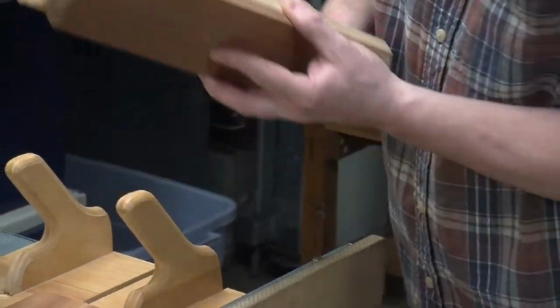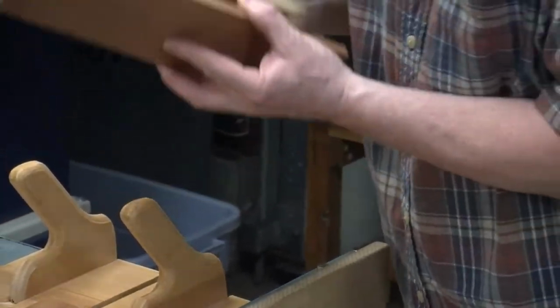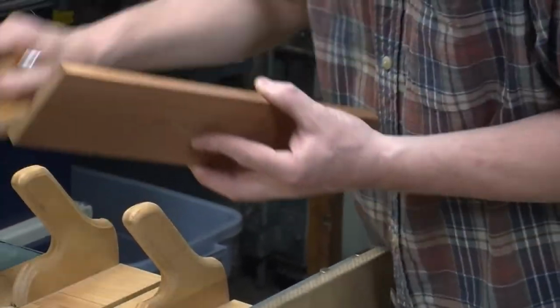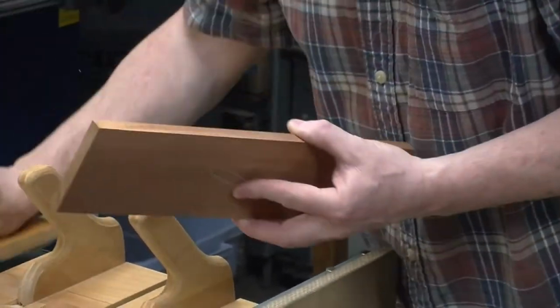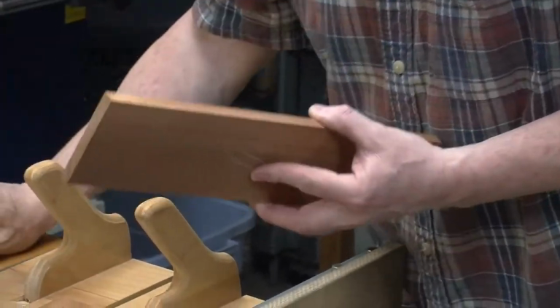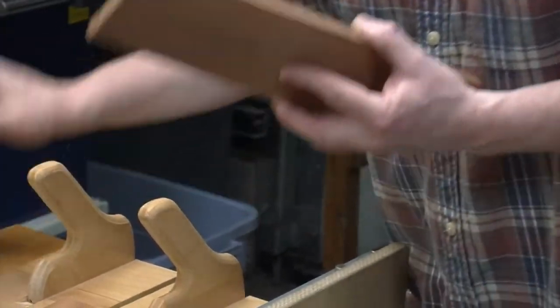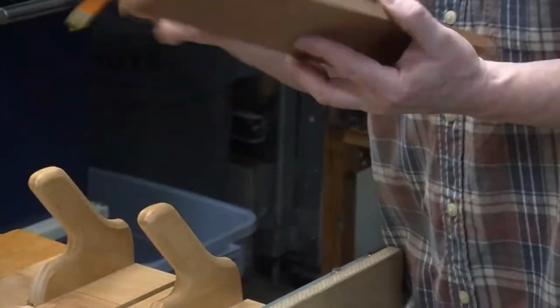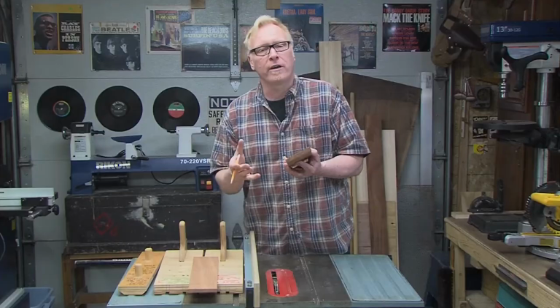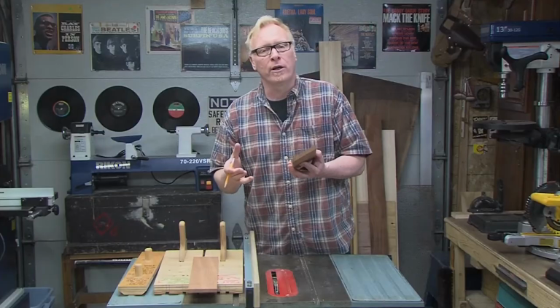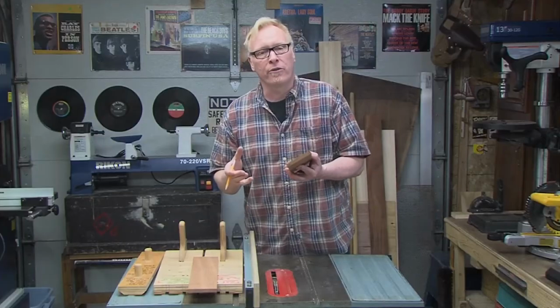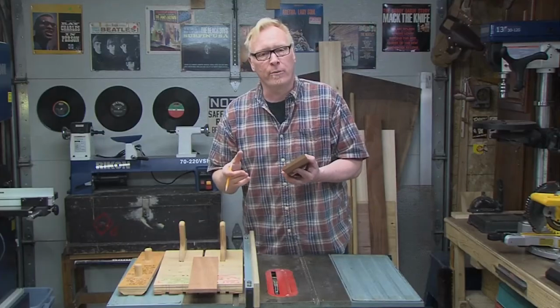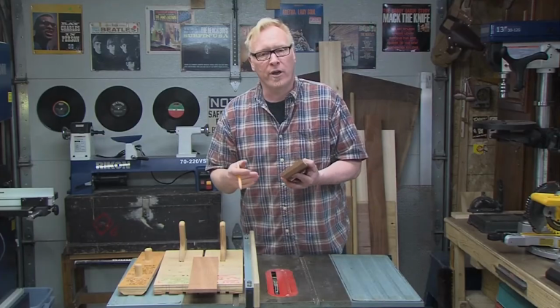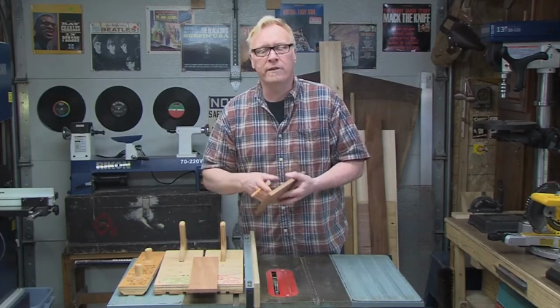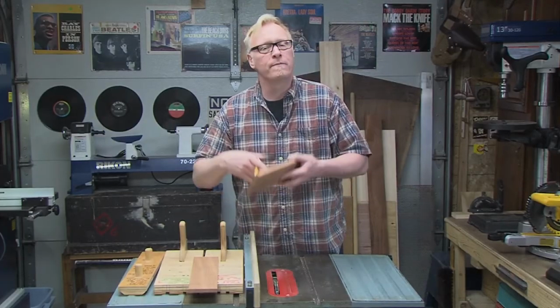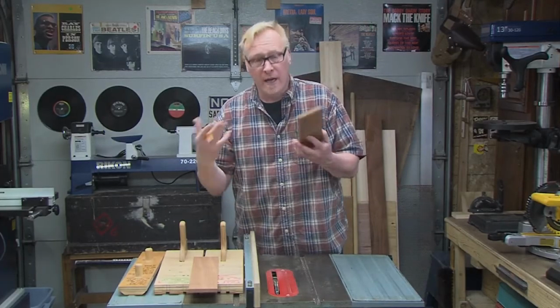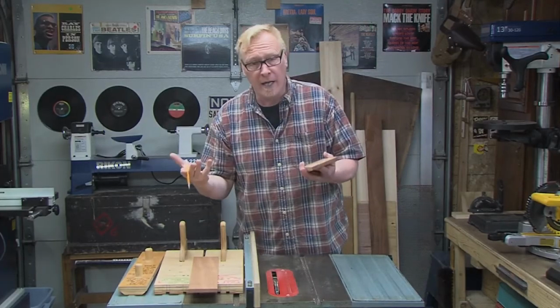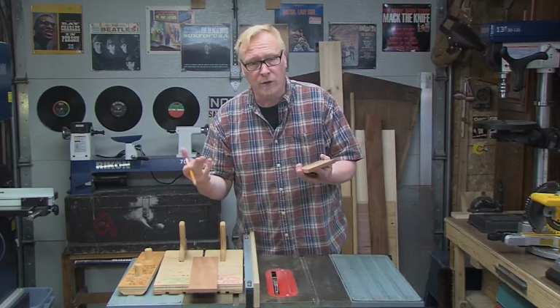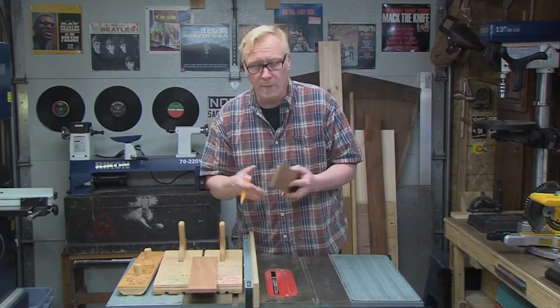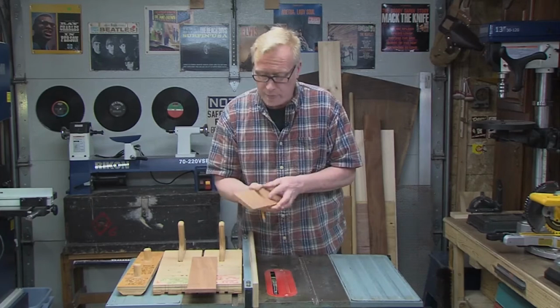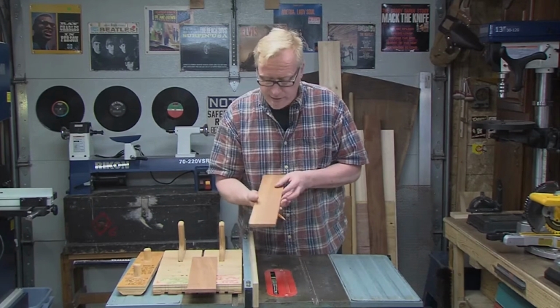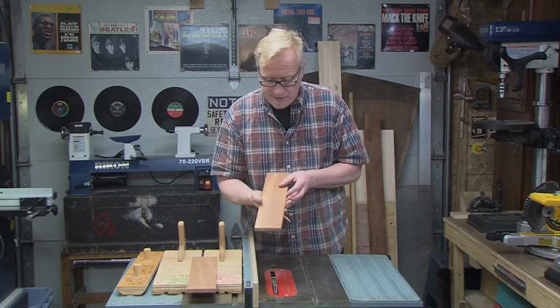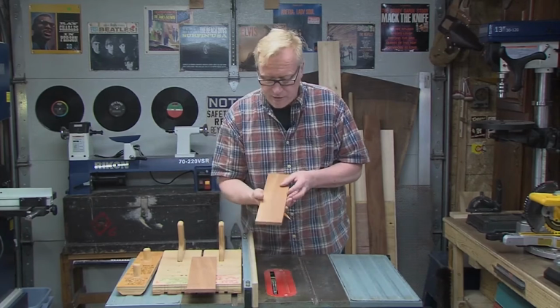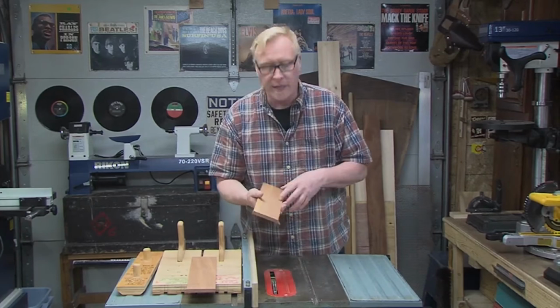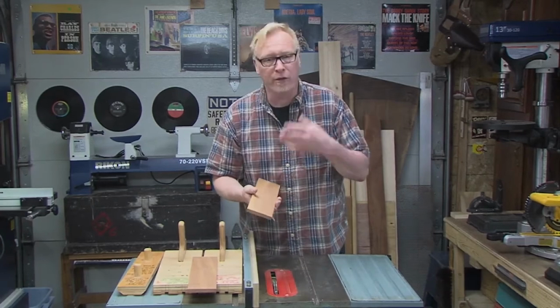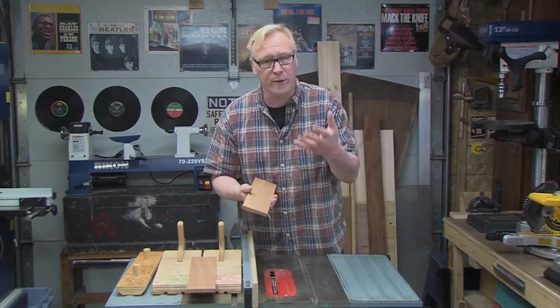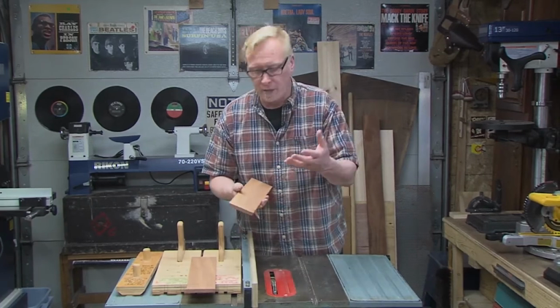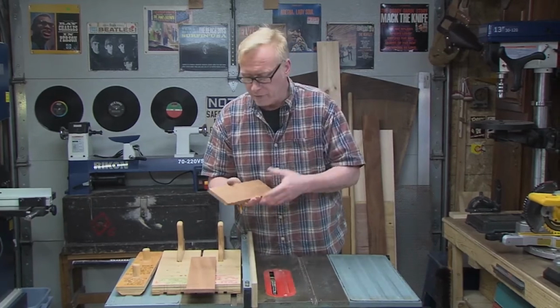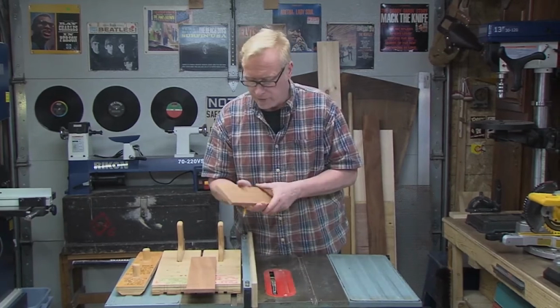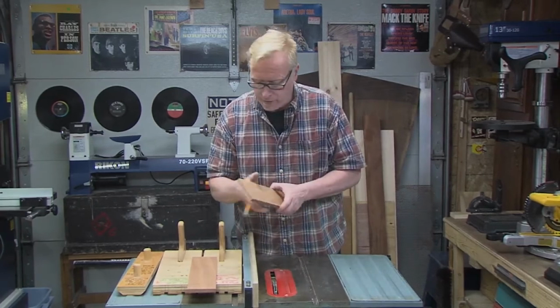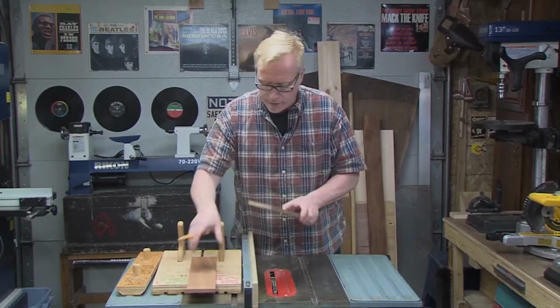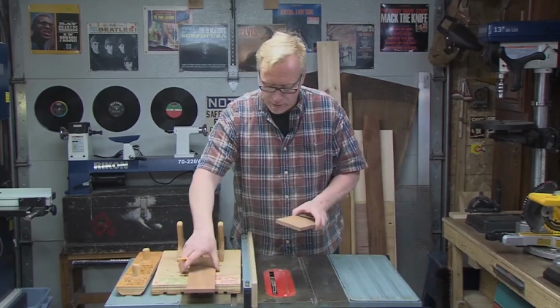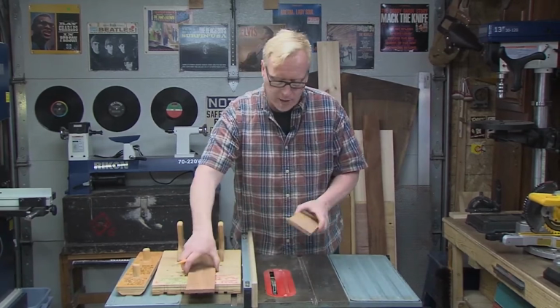Then we cross-cut them all to the same size and glue them up — and that's essentially it. I'll explain a little further as we go along.